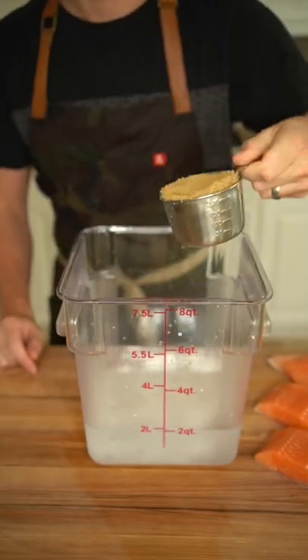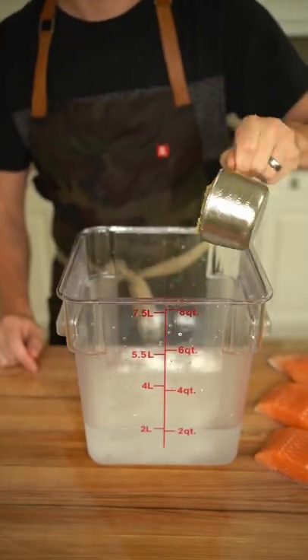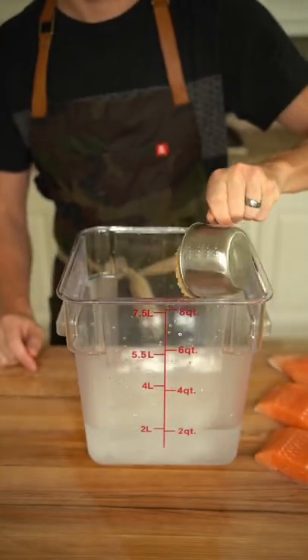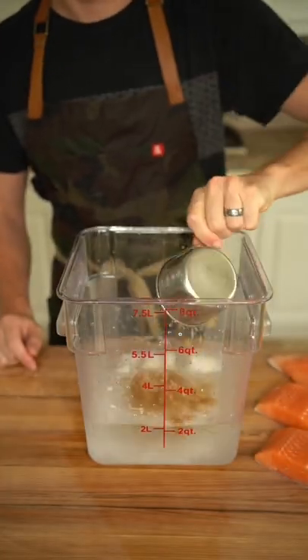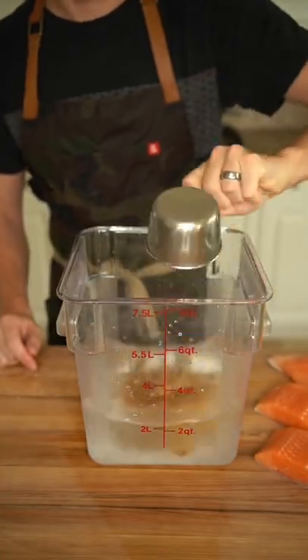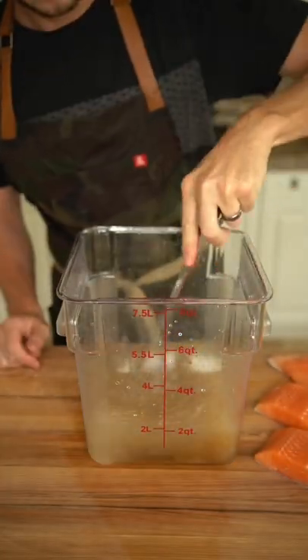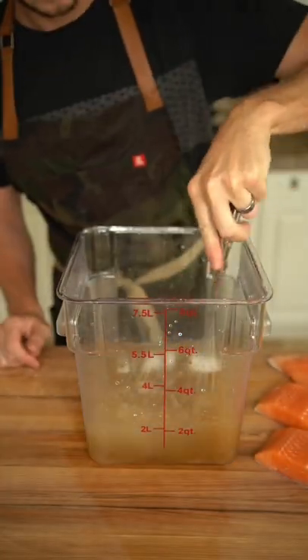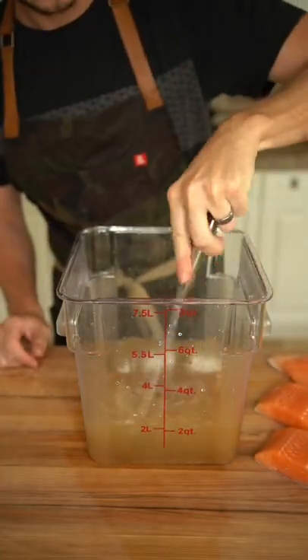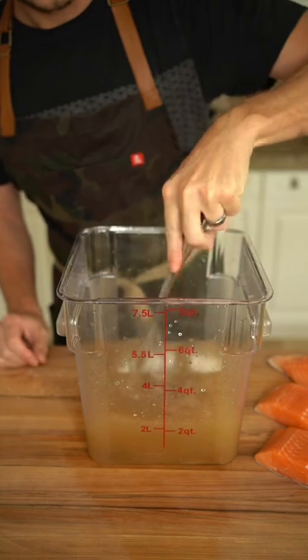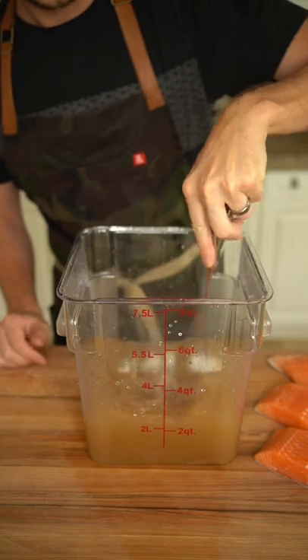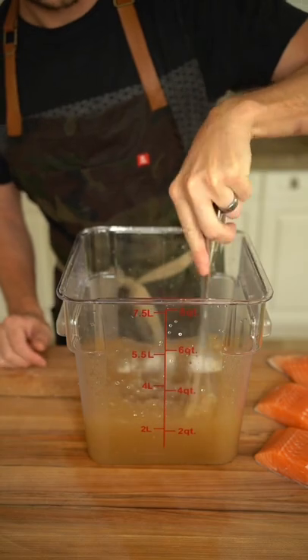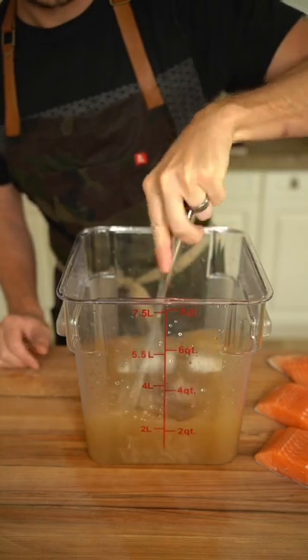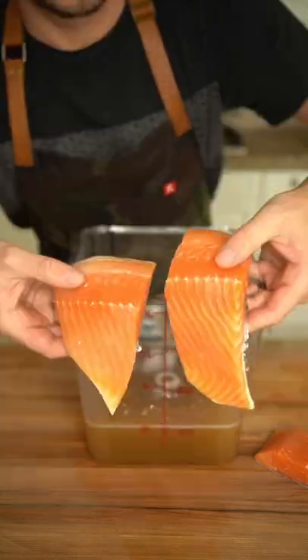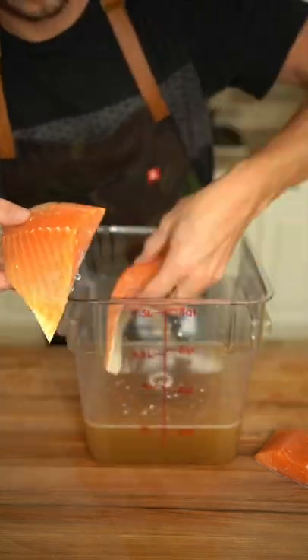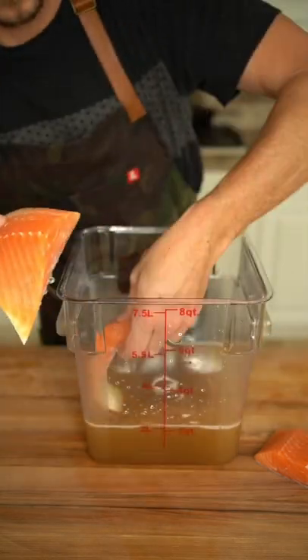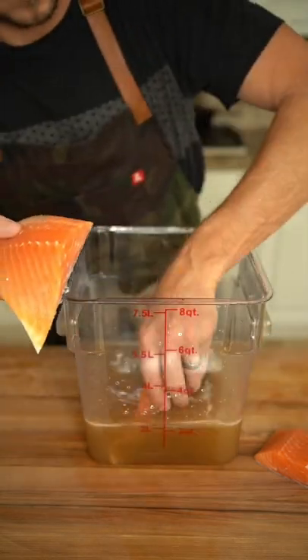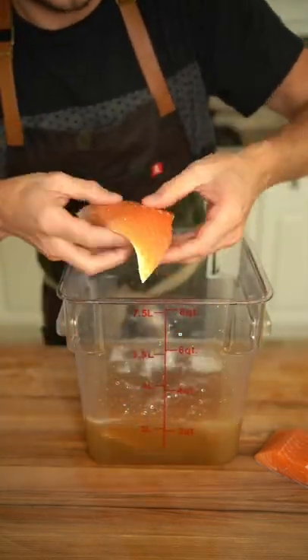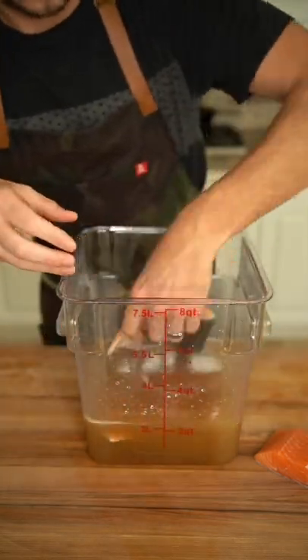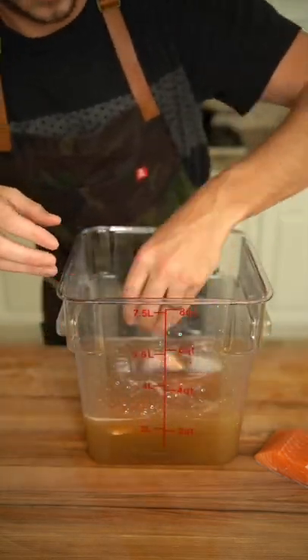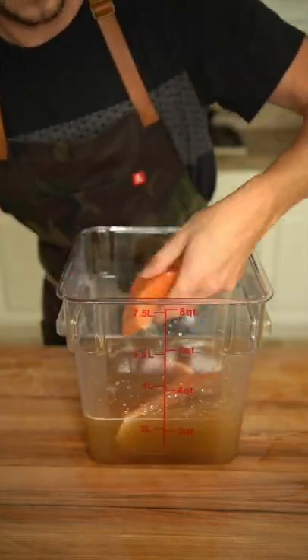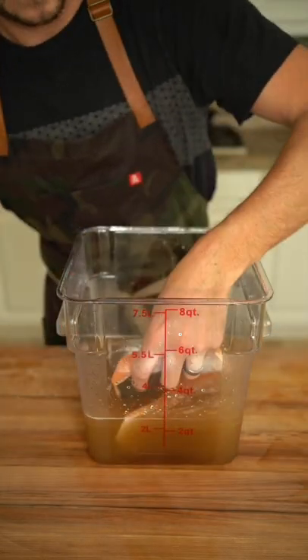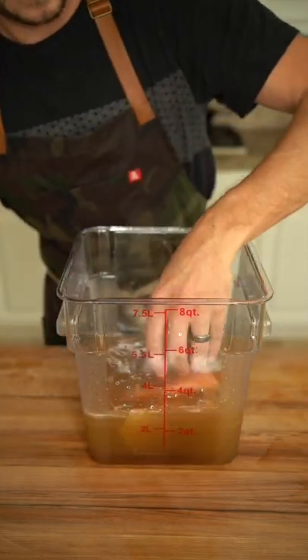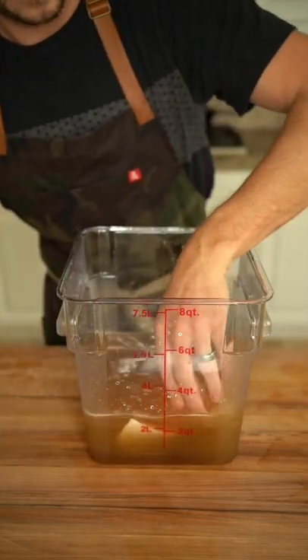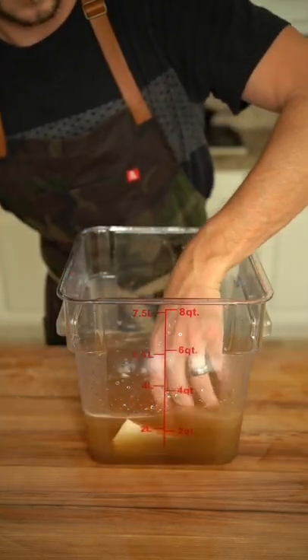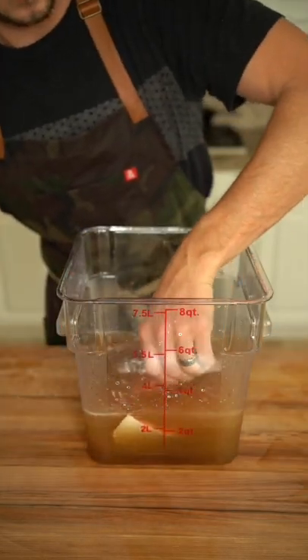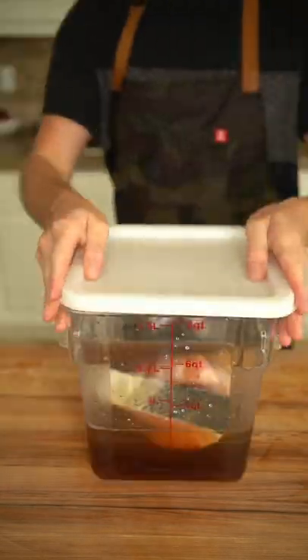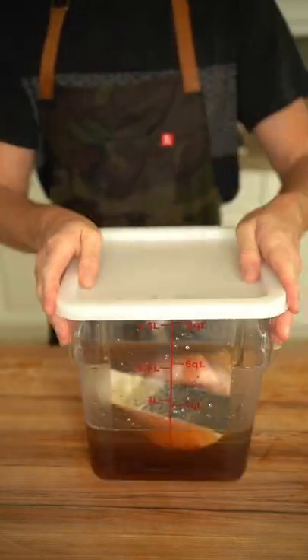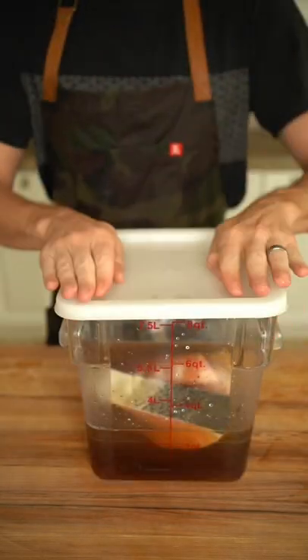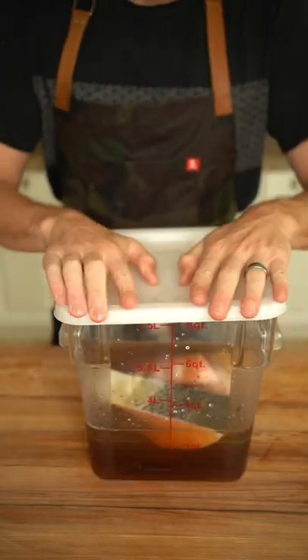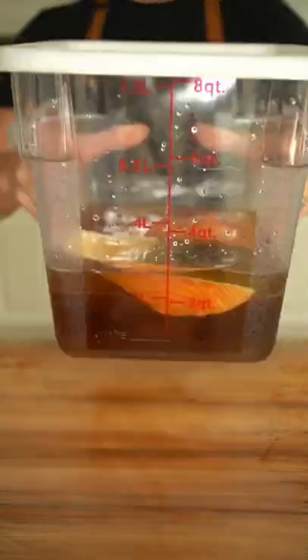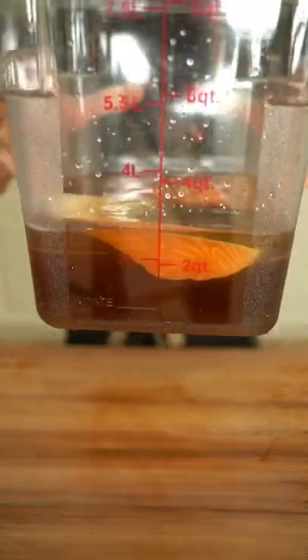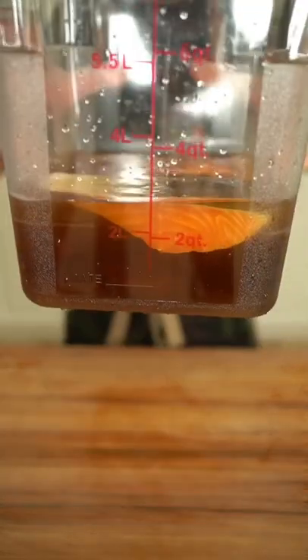Start out by slicing your salmon fillets into steaks, then in two quarts of water, add a half a cup of kosher salt and a cup of brown sugar.